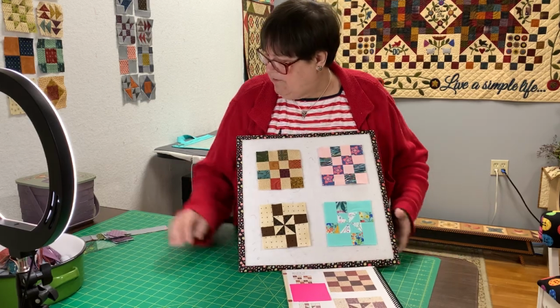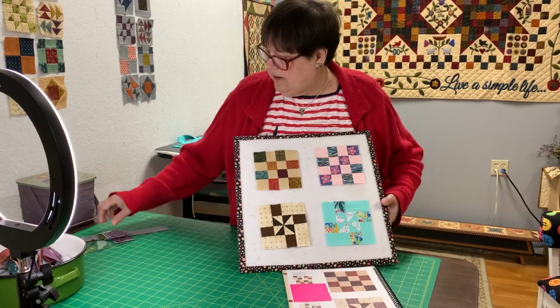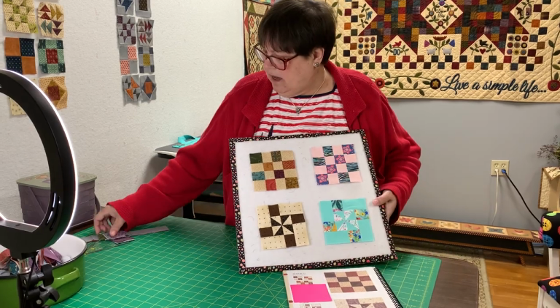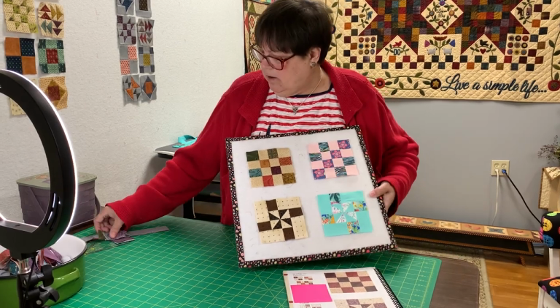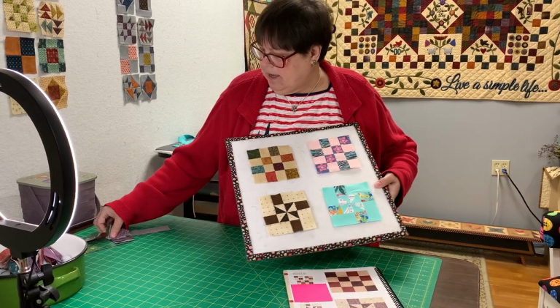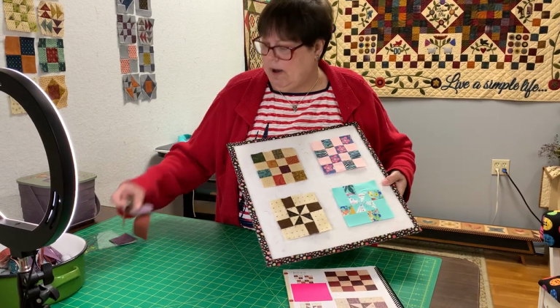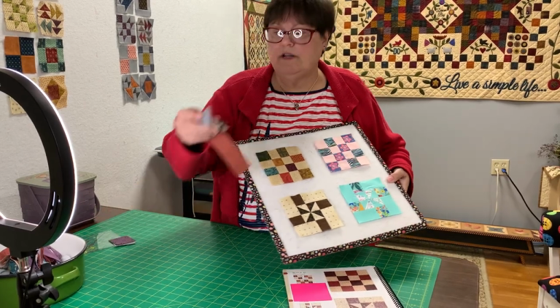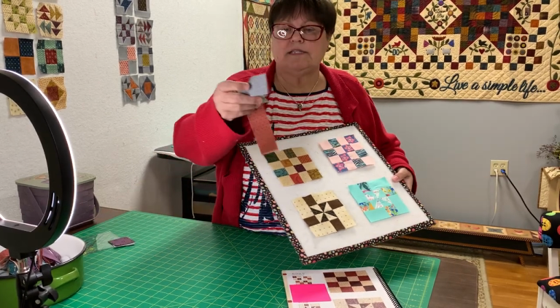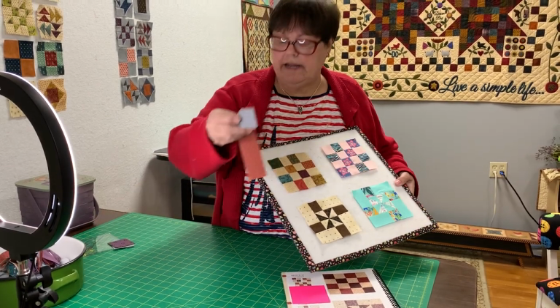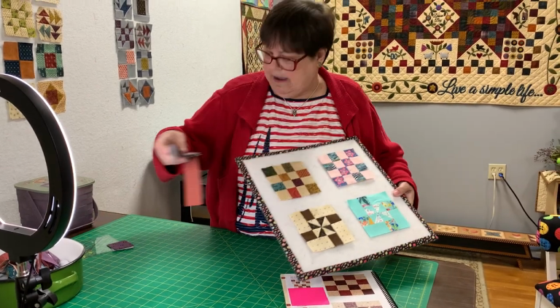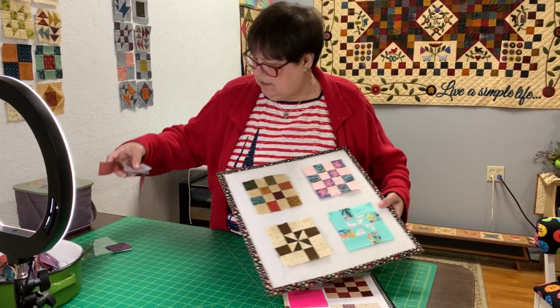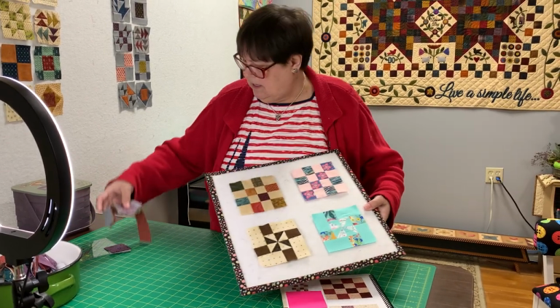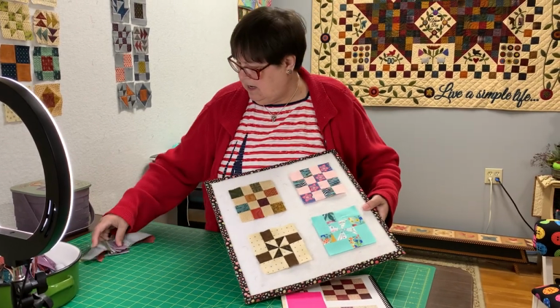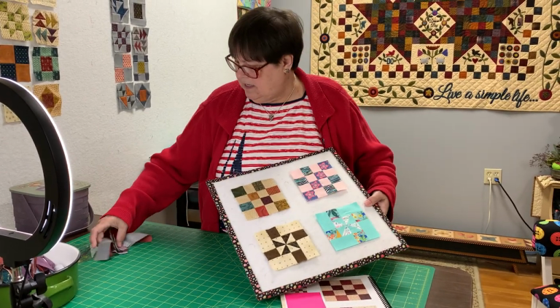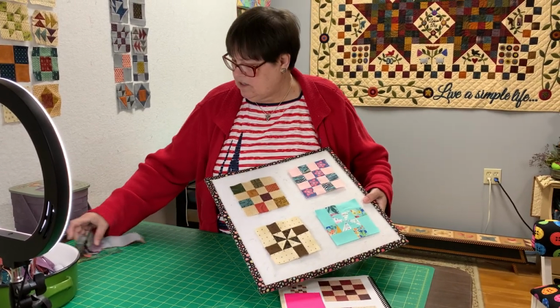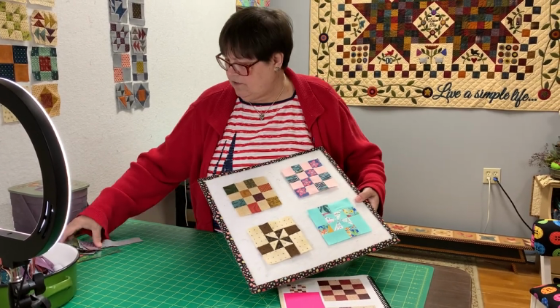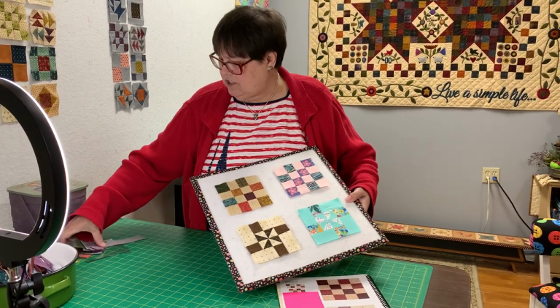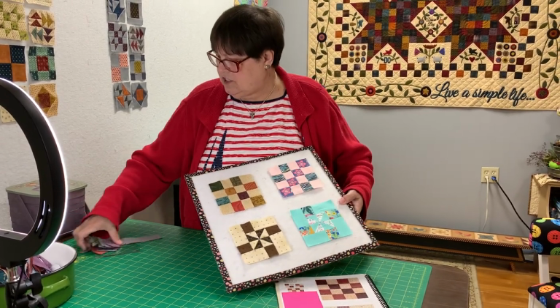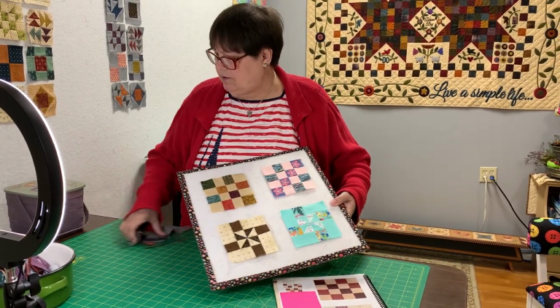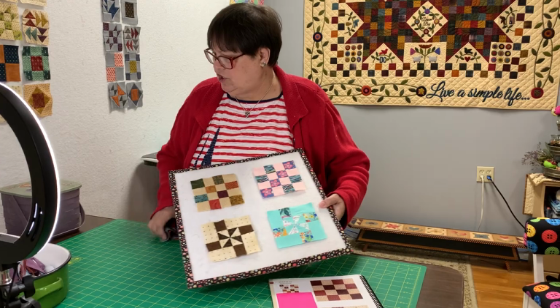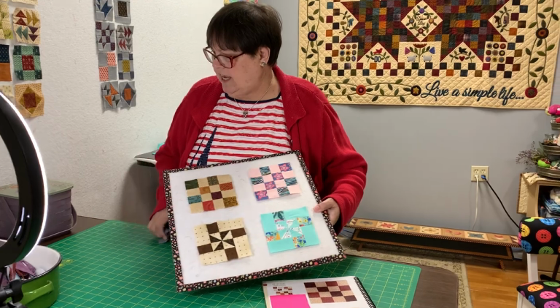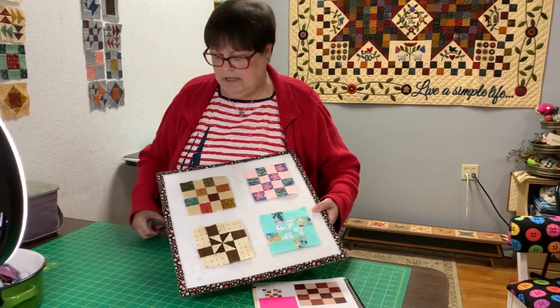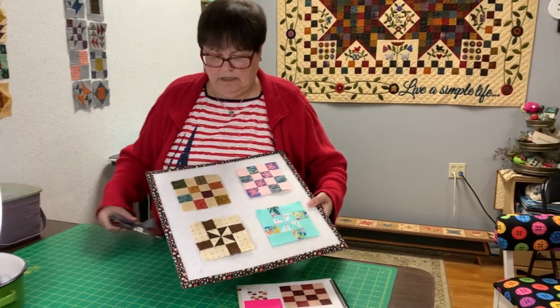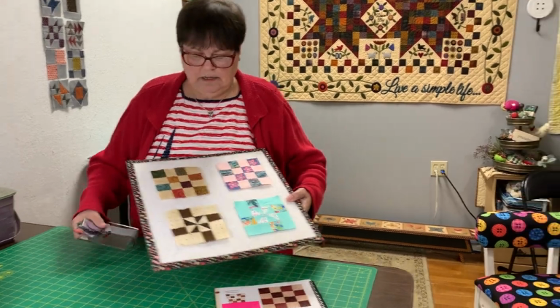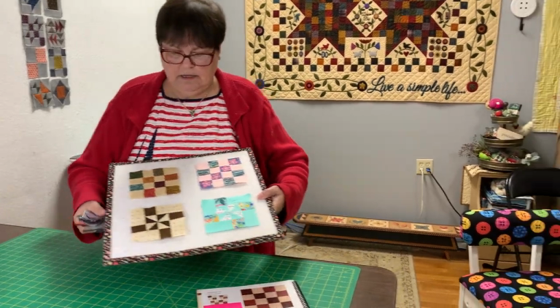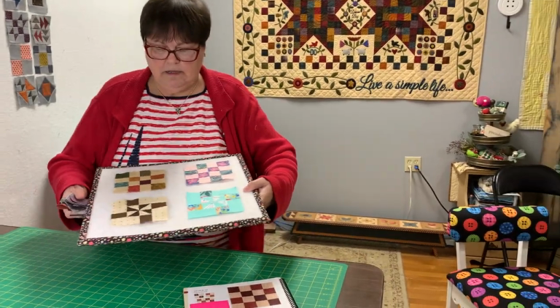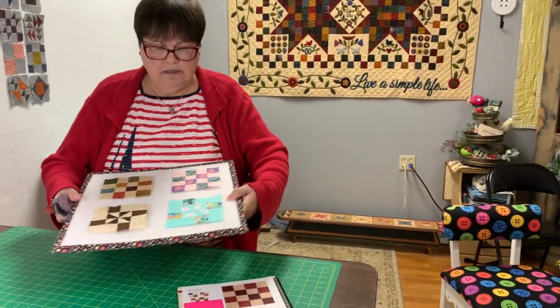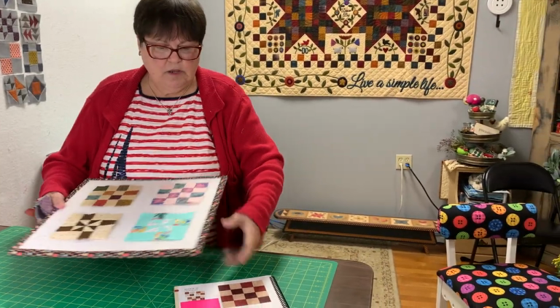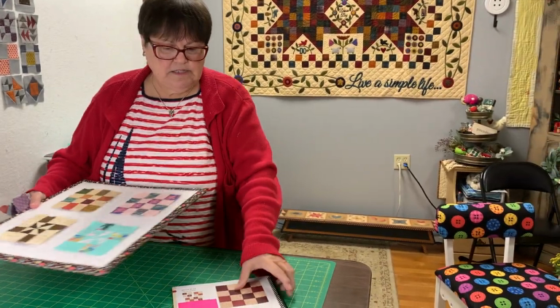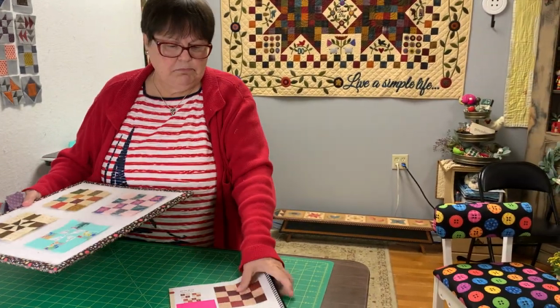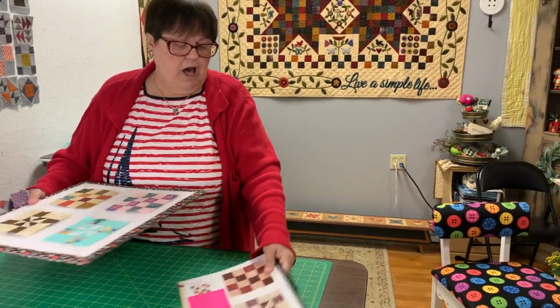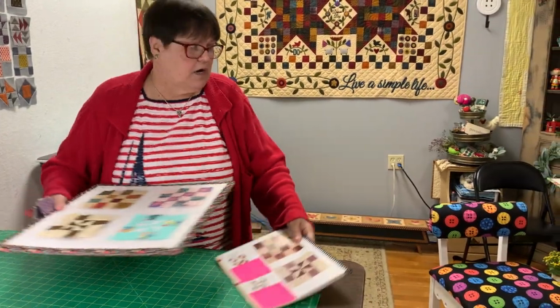I've already got all my components cut out. Let's go over to the sewing machine and sew us some blocks.